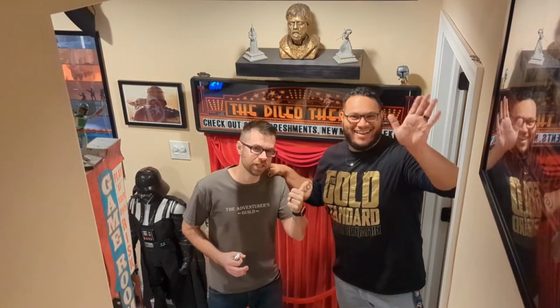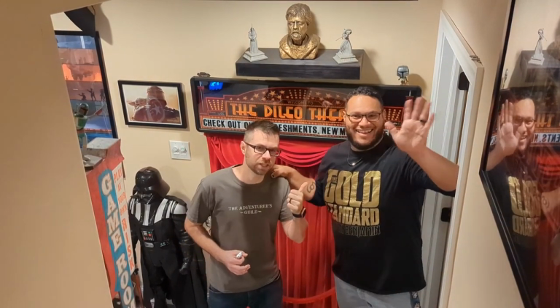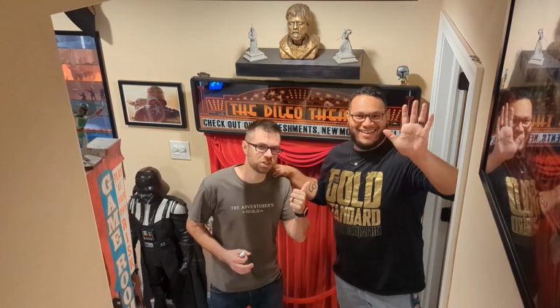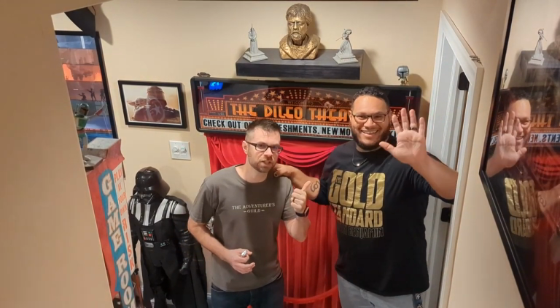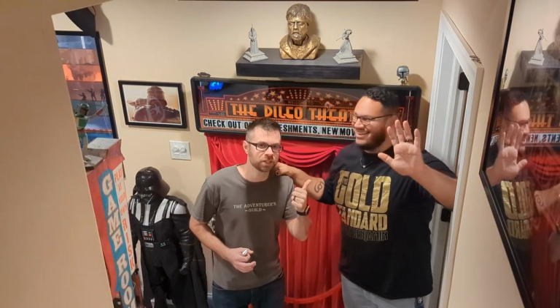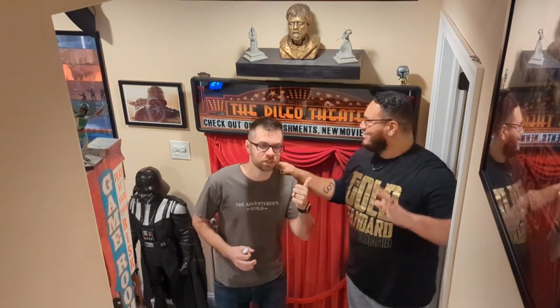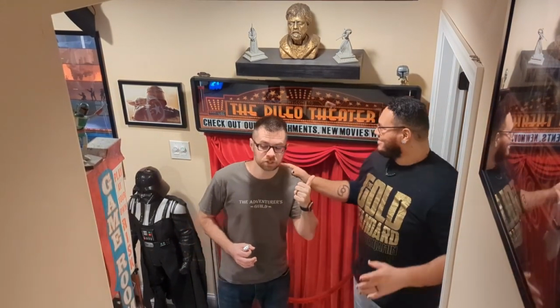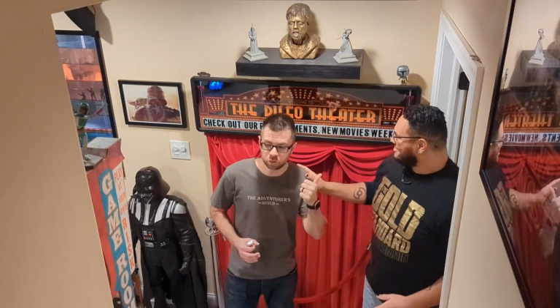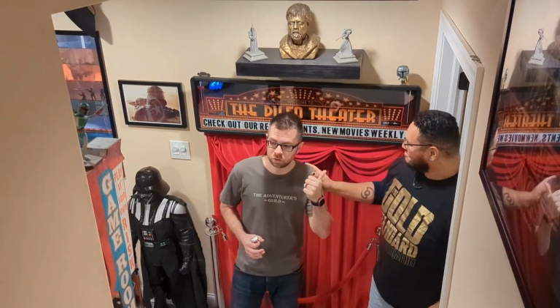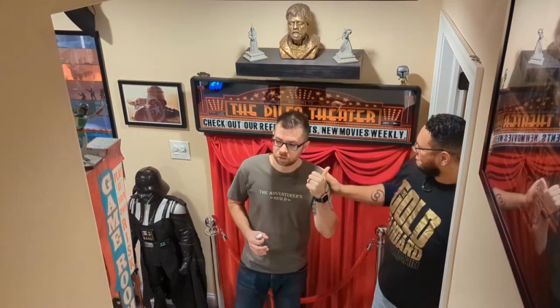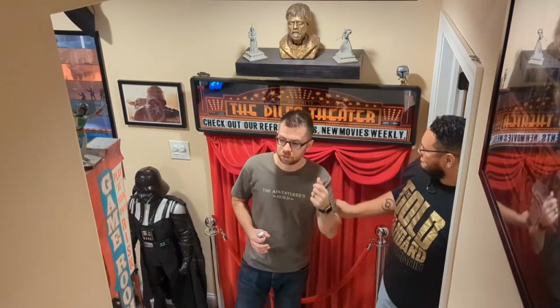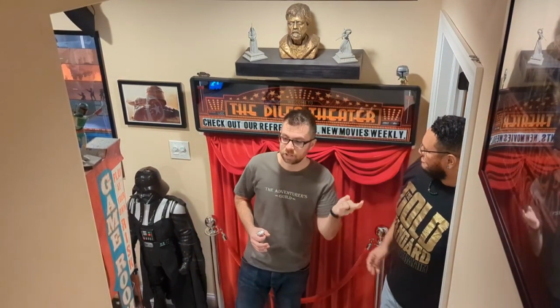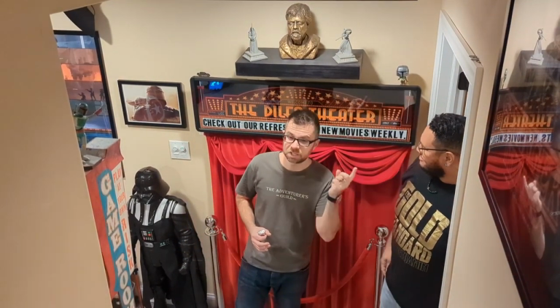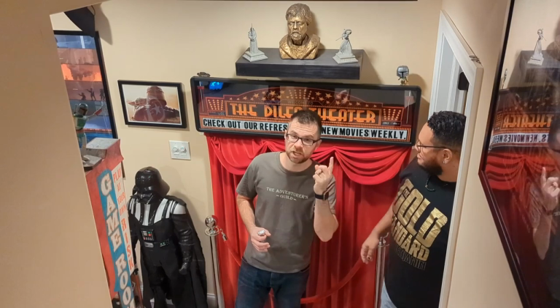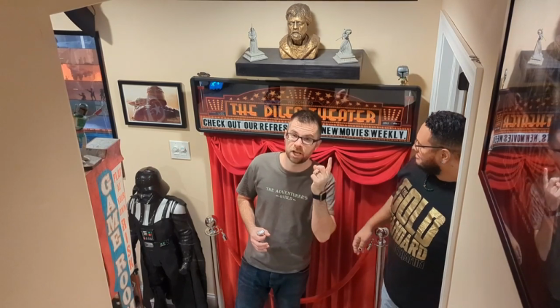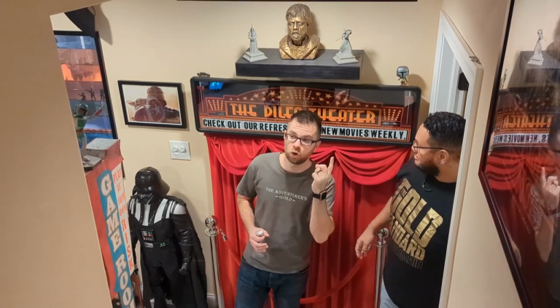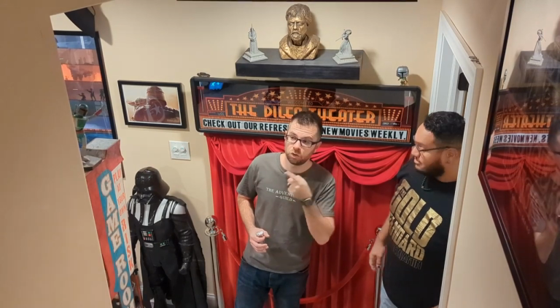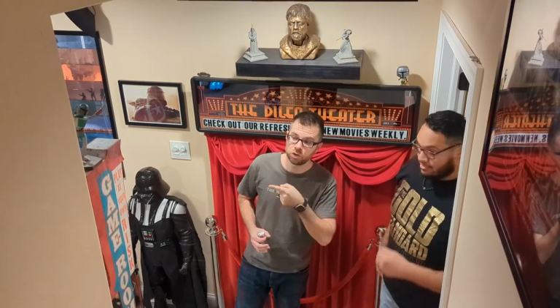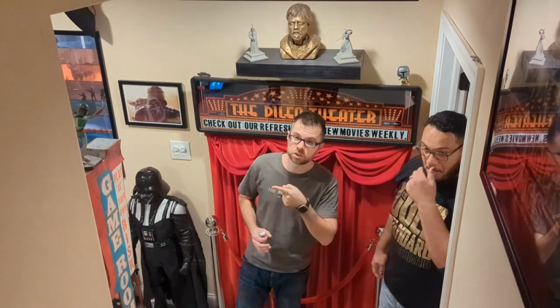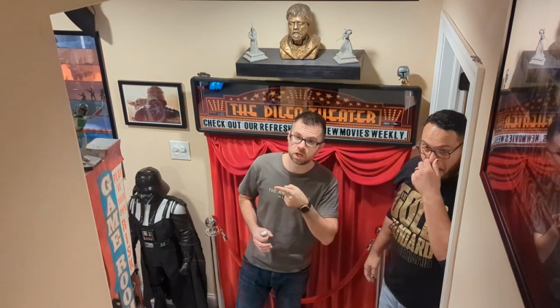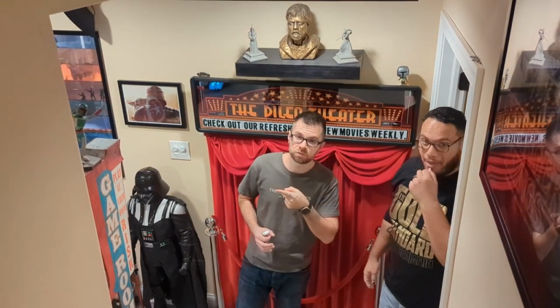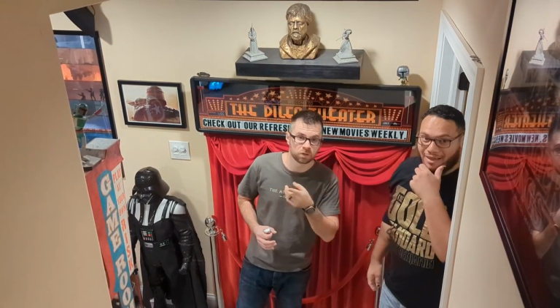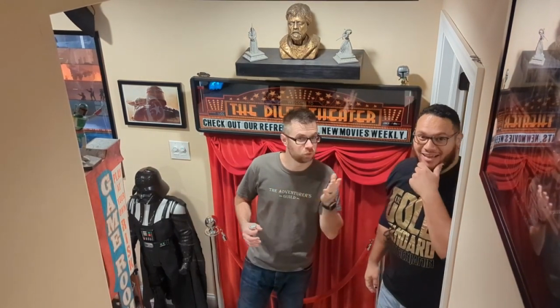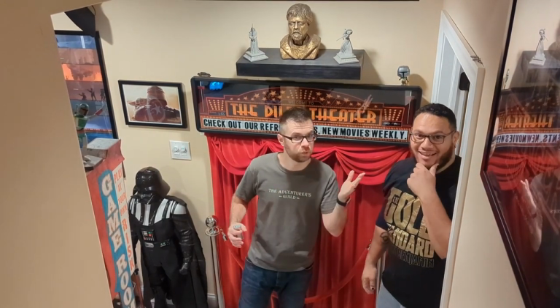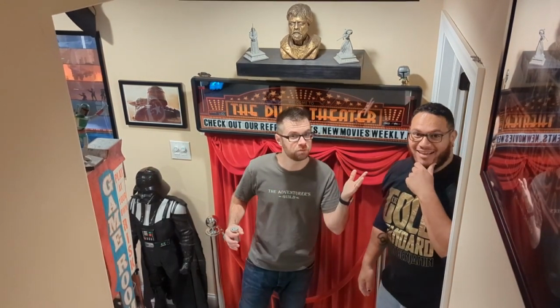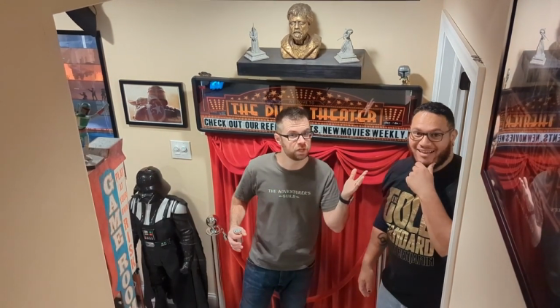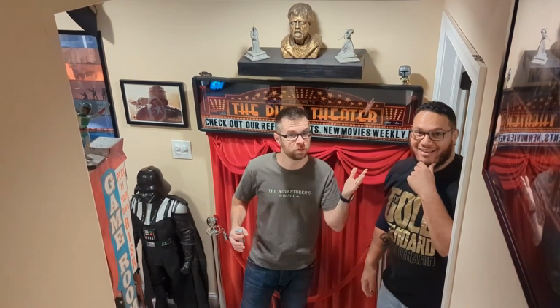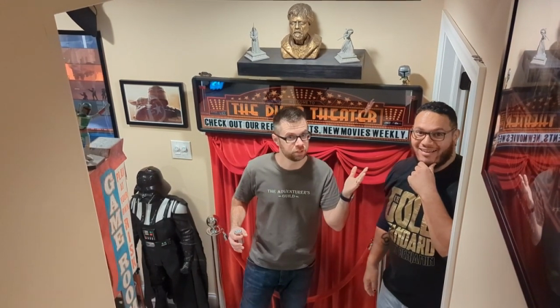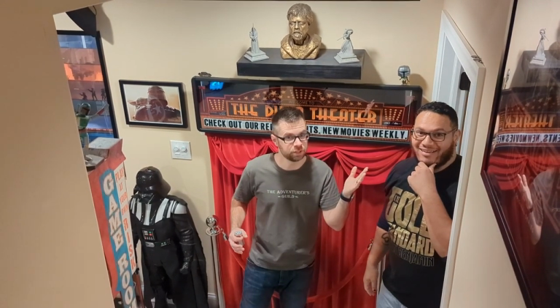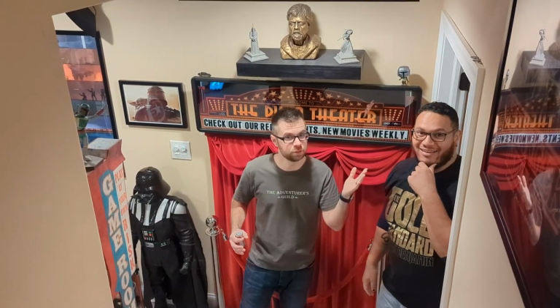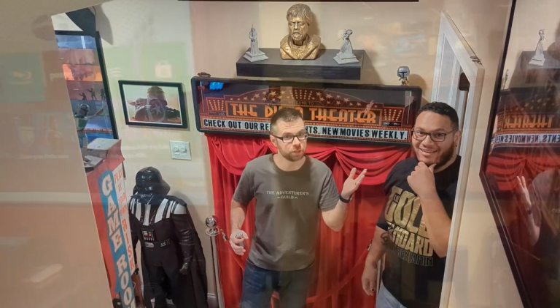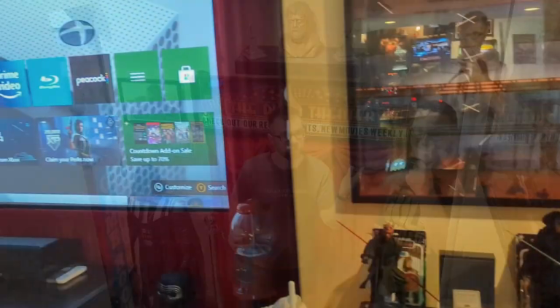It's Jesse! So let's check out all the new stuff we have down in the basement.